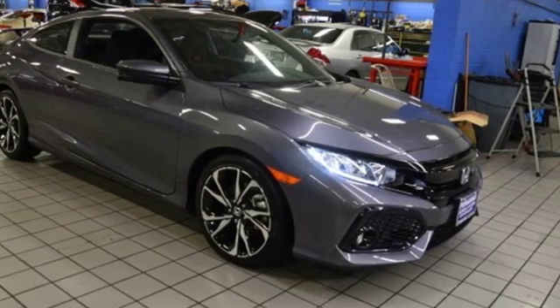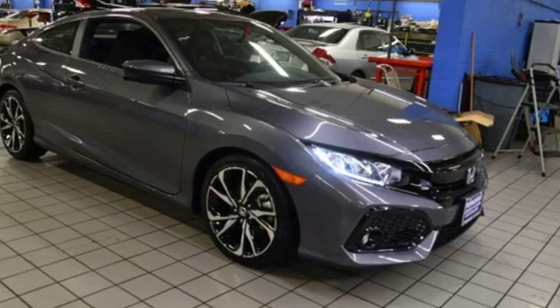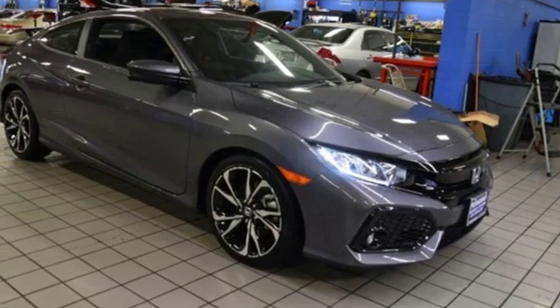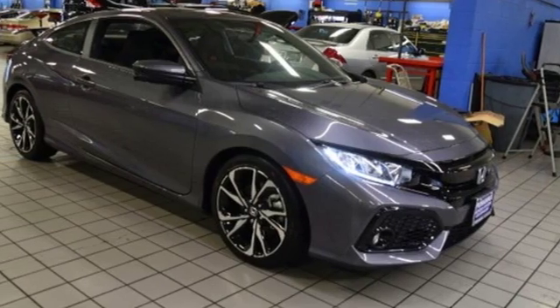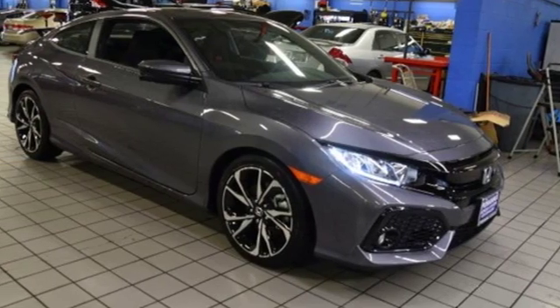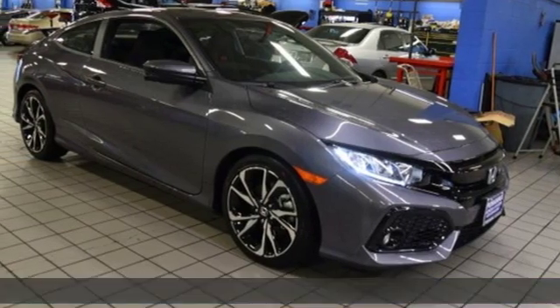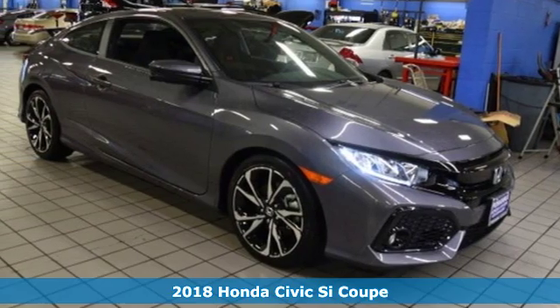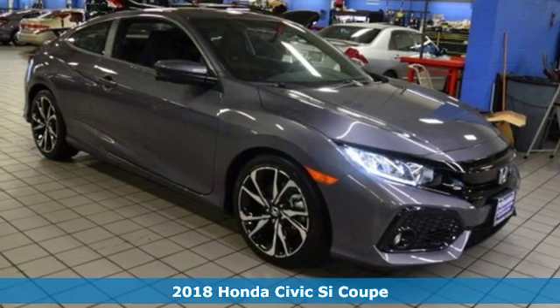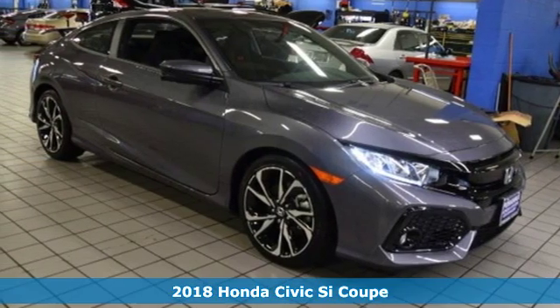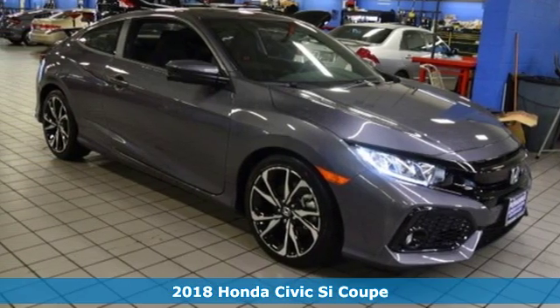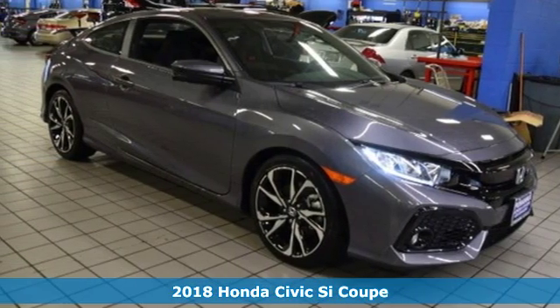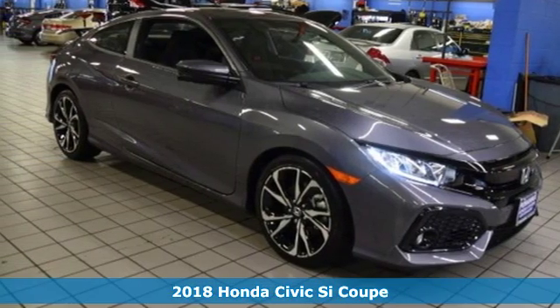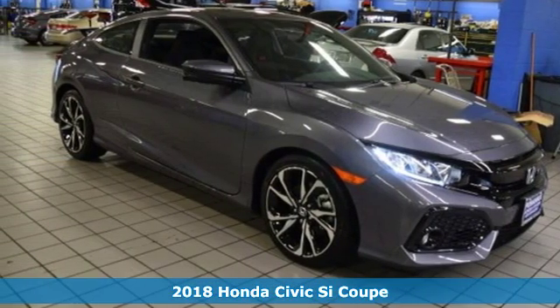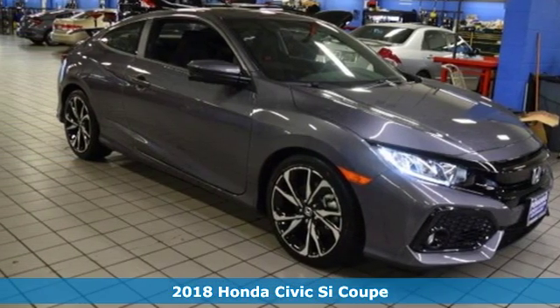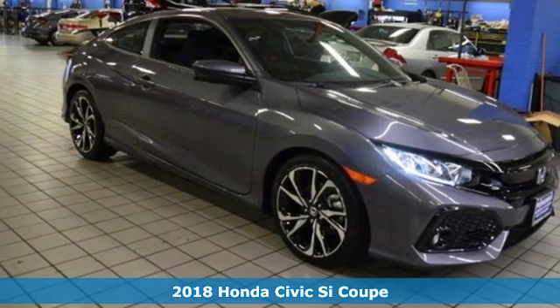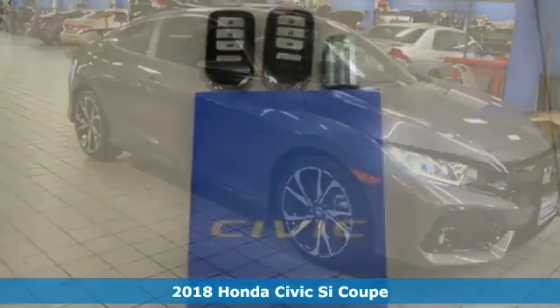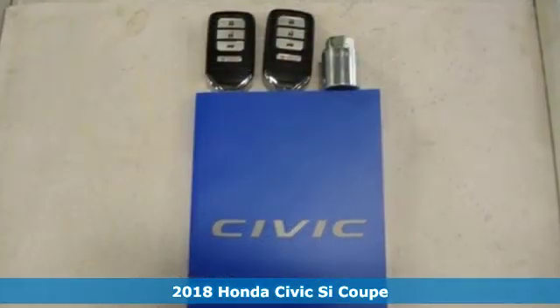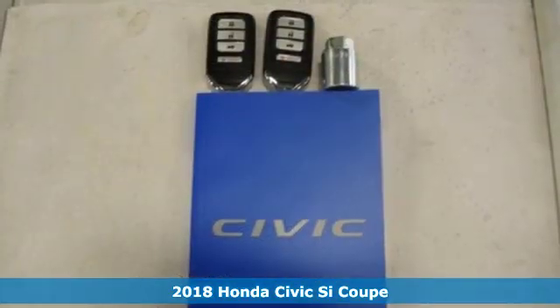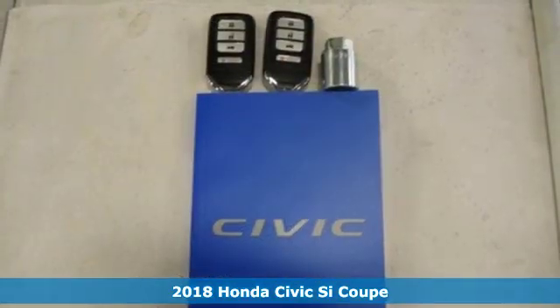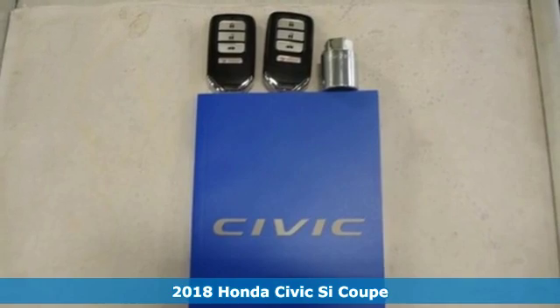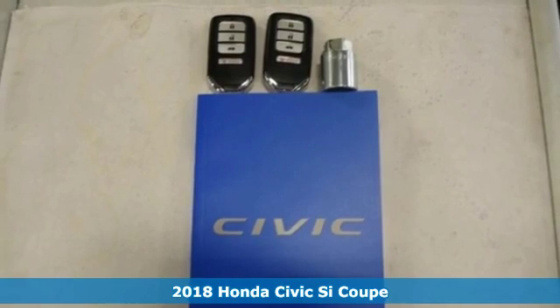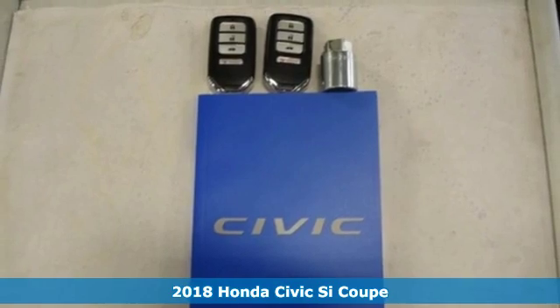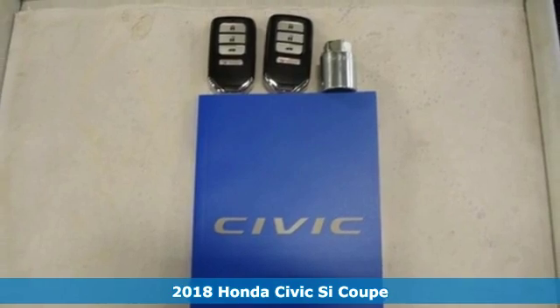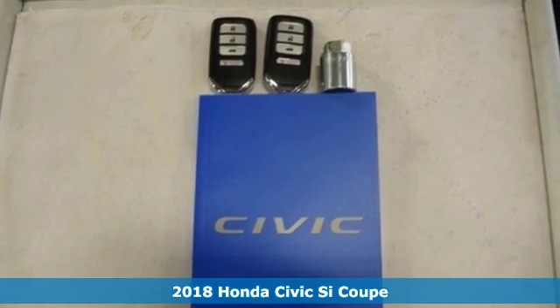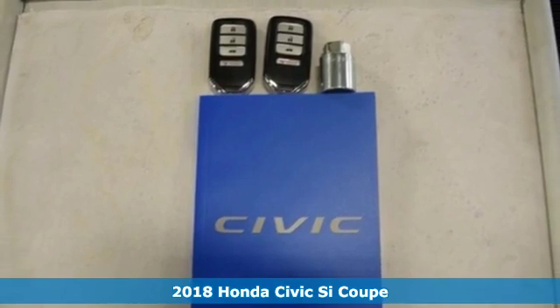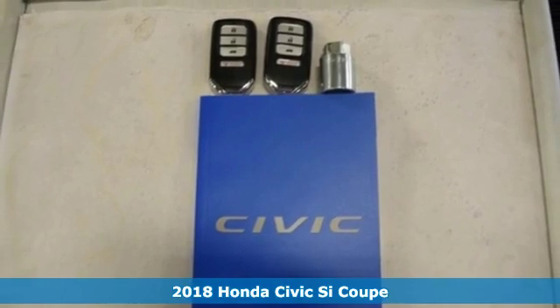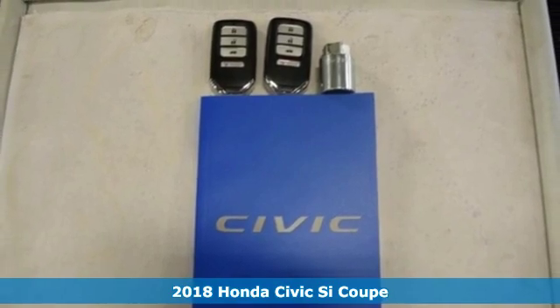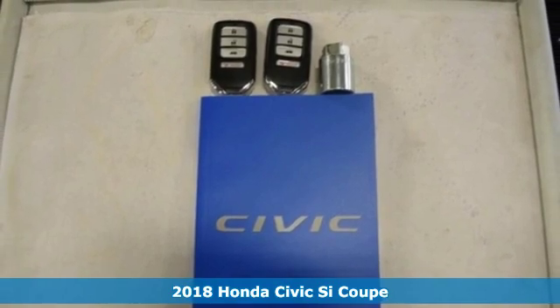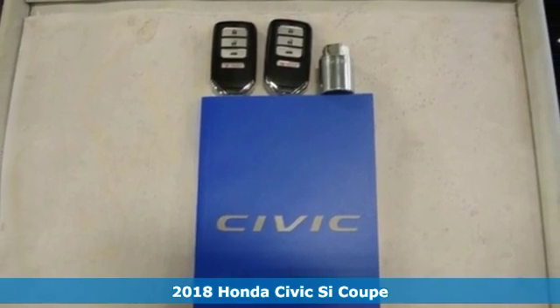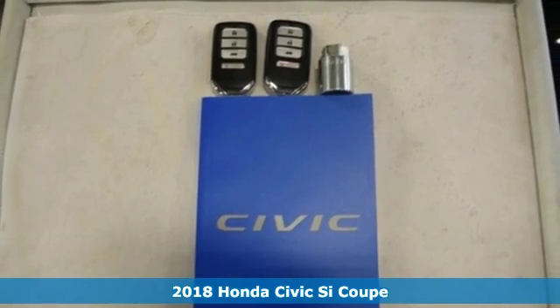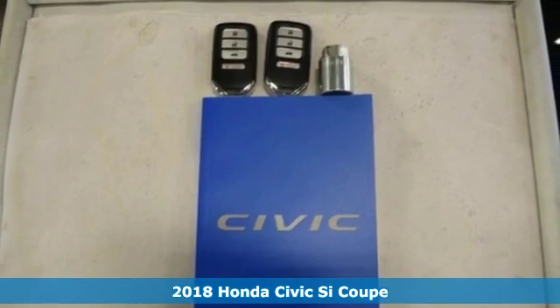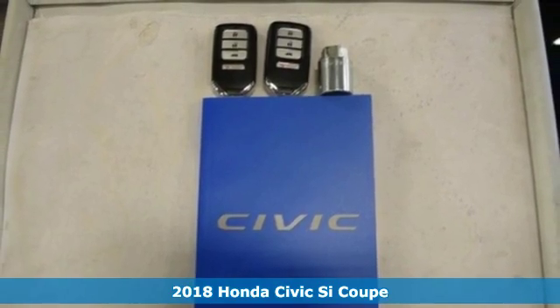Here's a new 2018 Honda Civic SI Coupe. Honda's created some of the most admired vehicles on the planet.